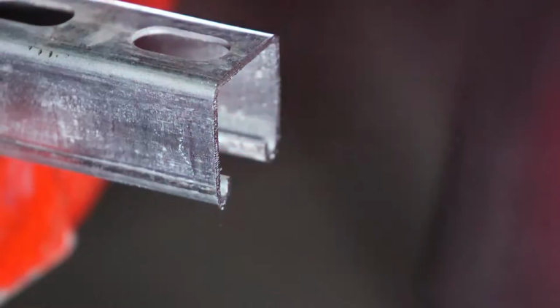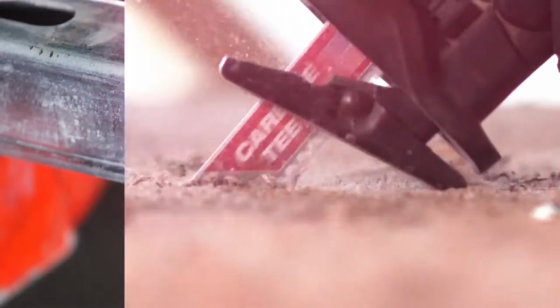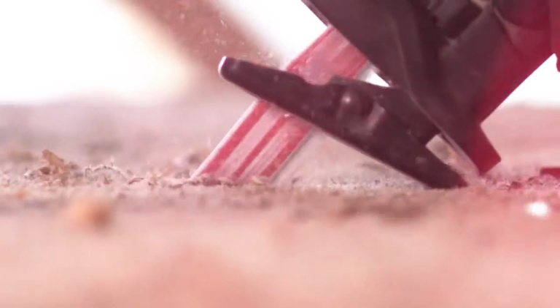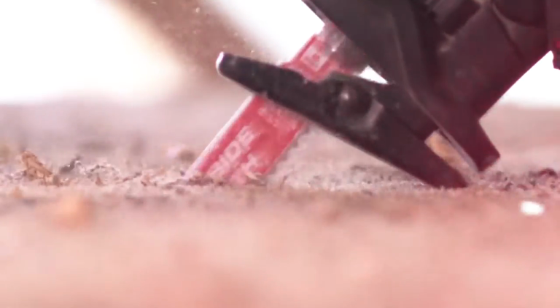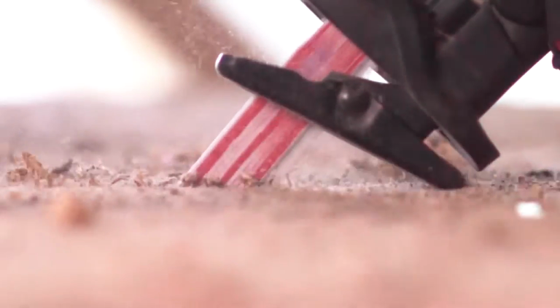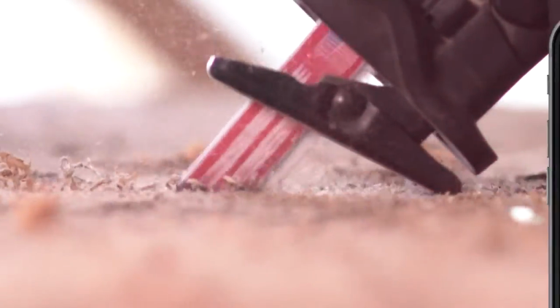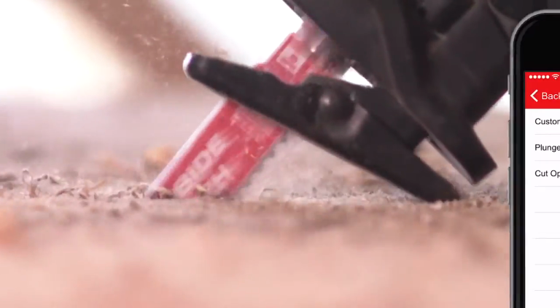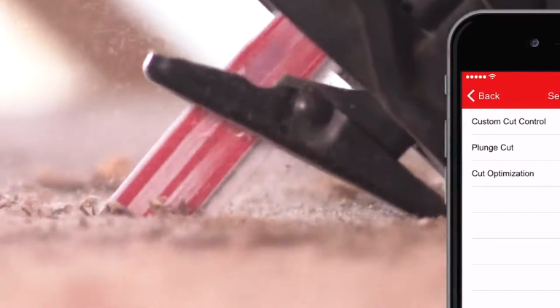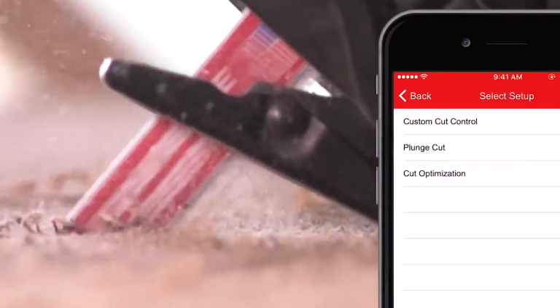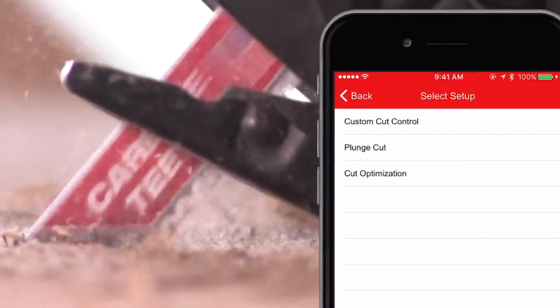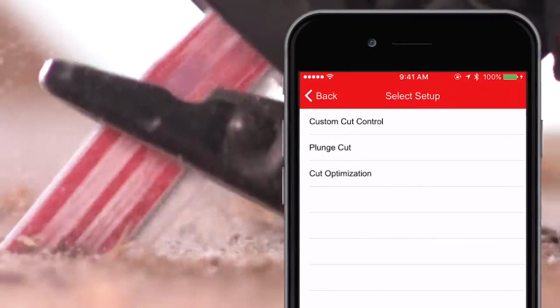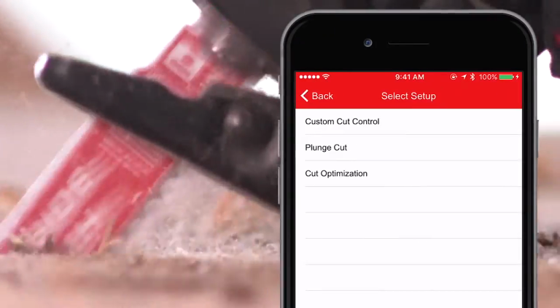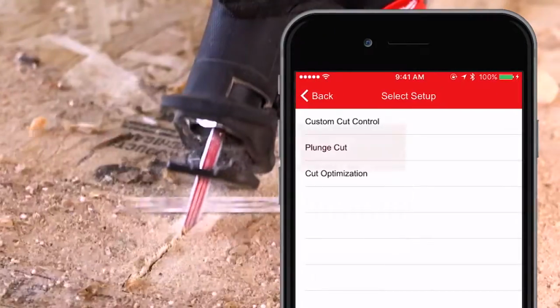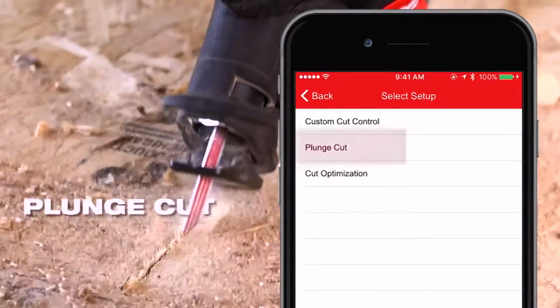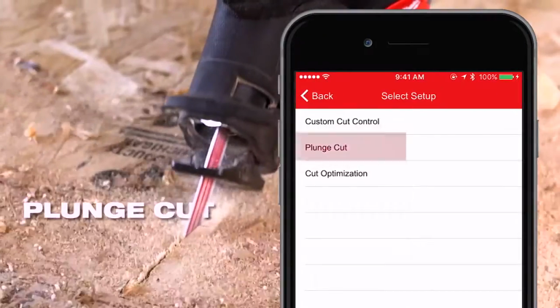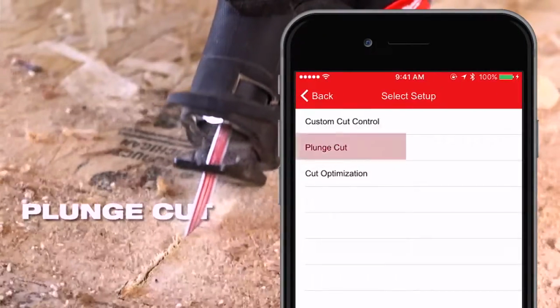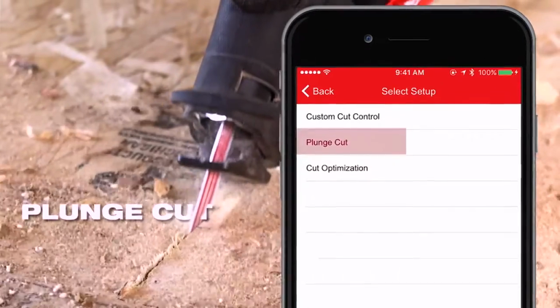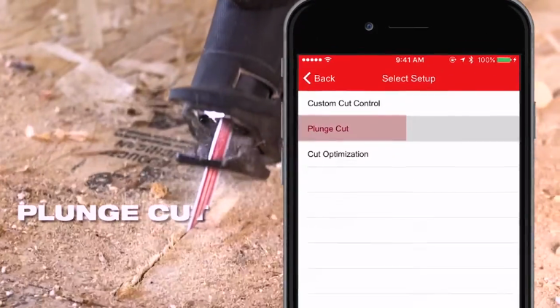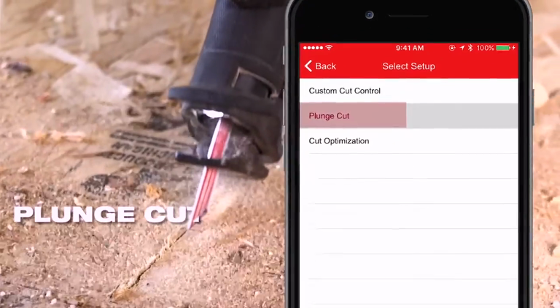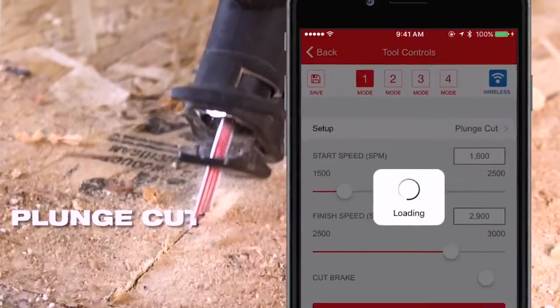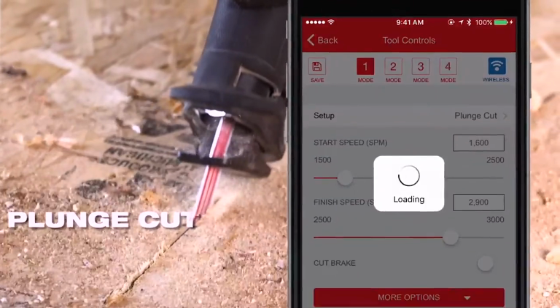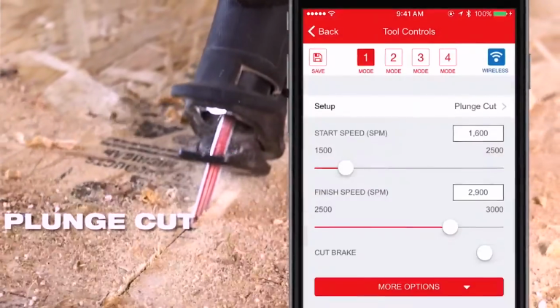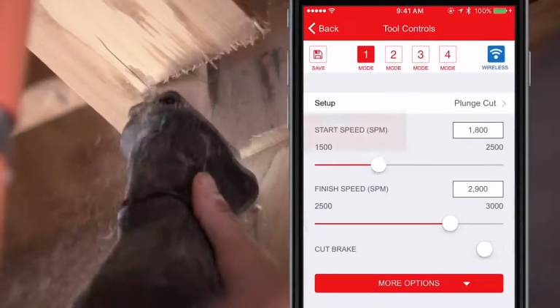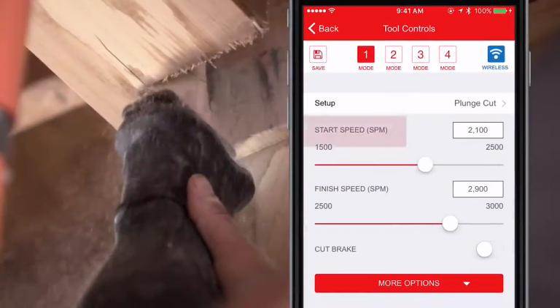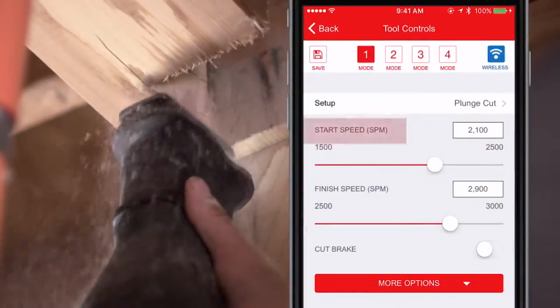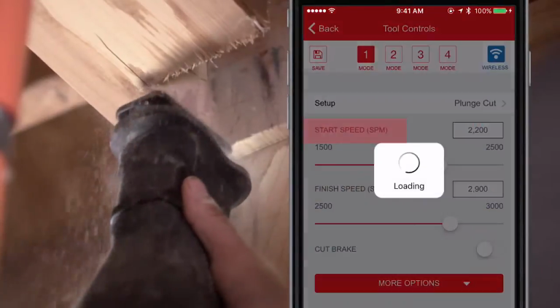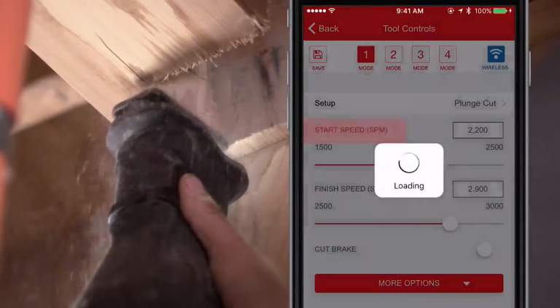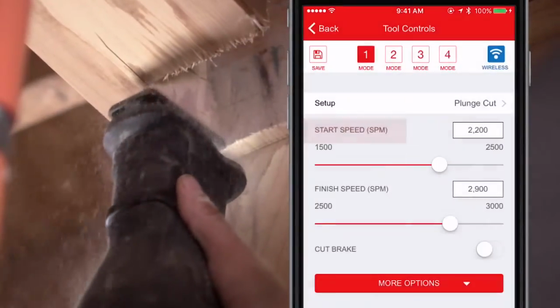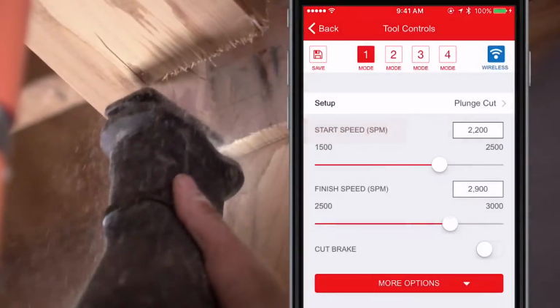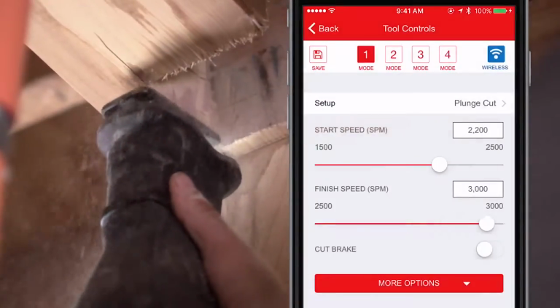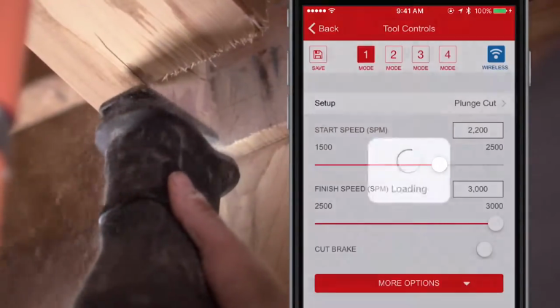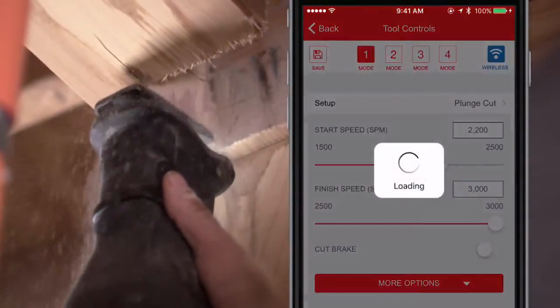When making cutouts in wood, you can use the Plunge Cut Setup, which allows you to optimize a starting speed for mid-material cuts.